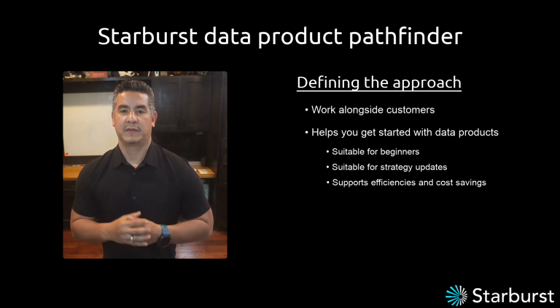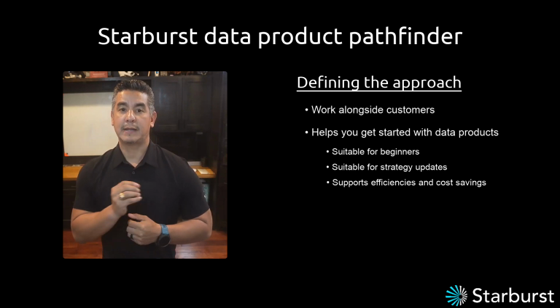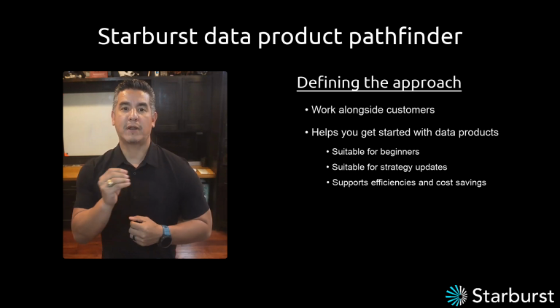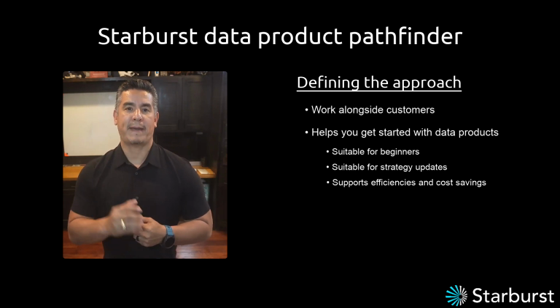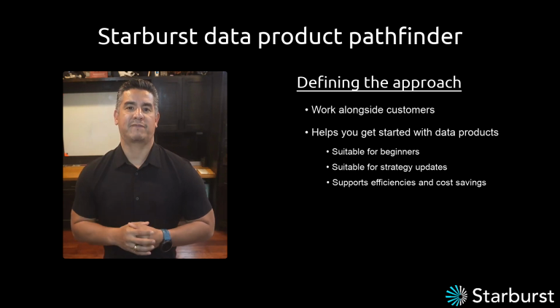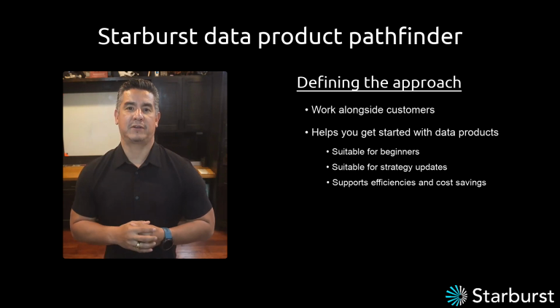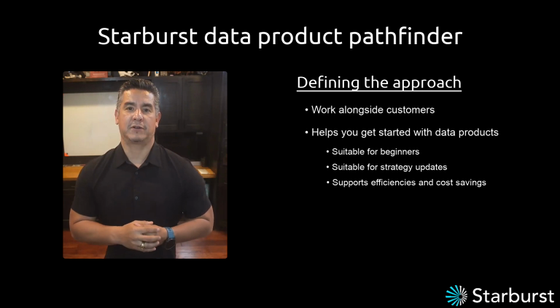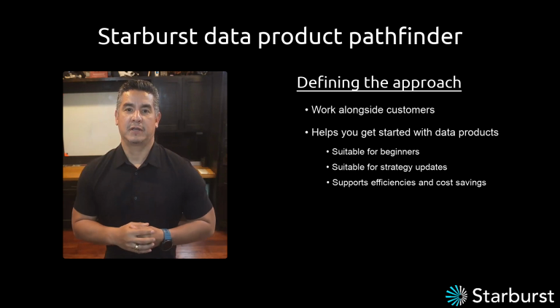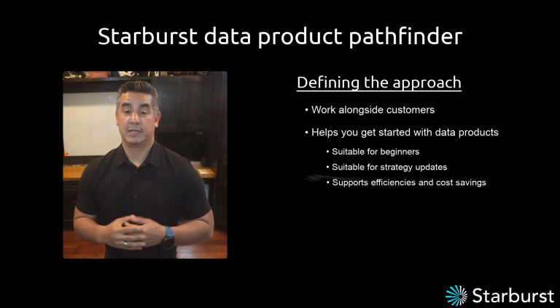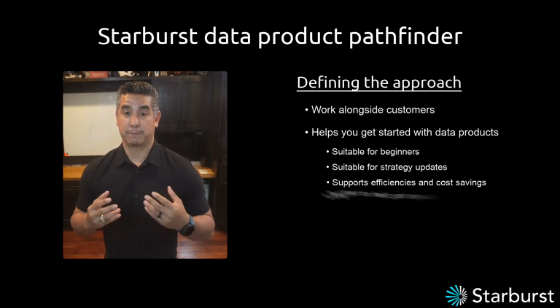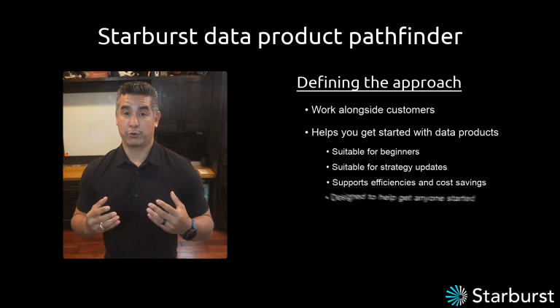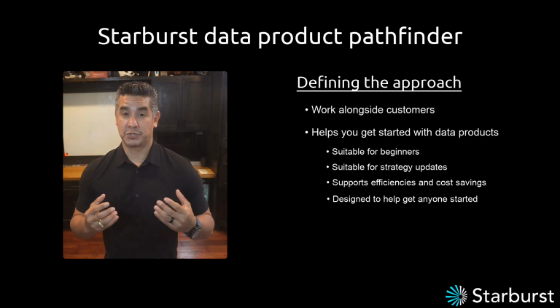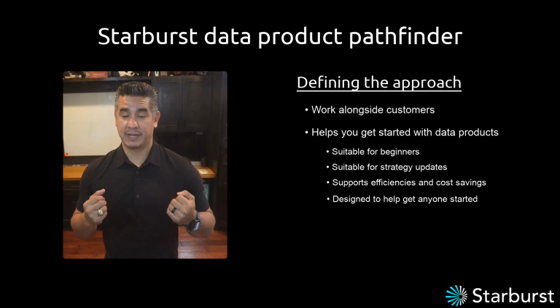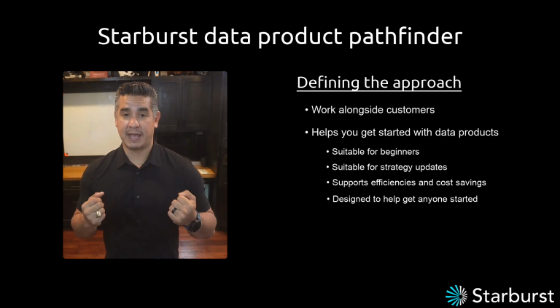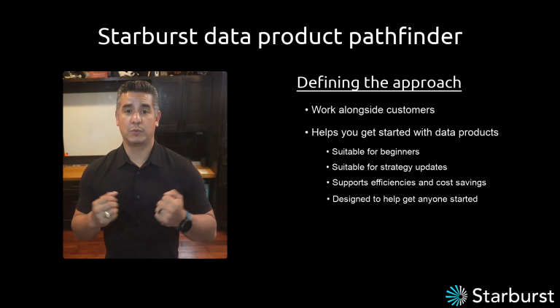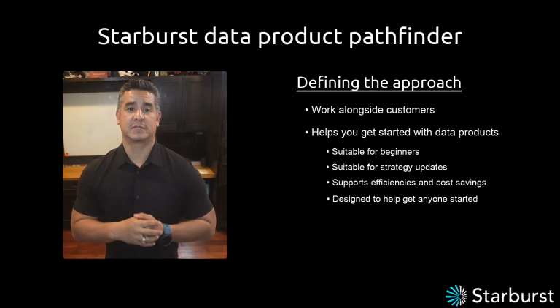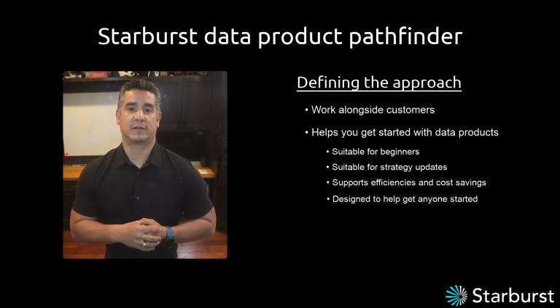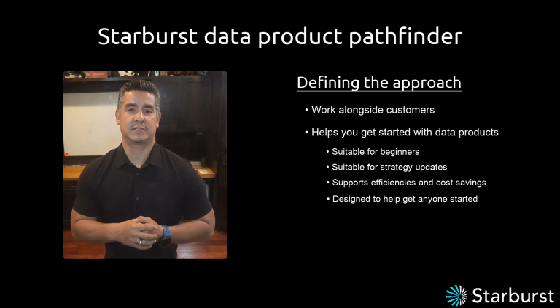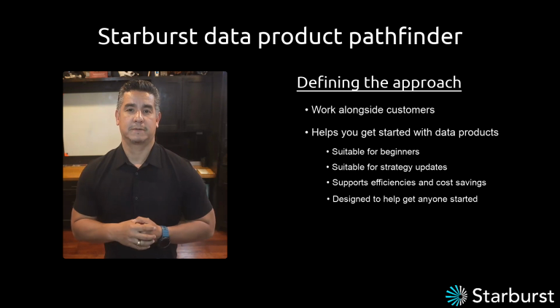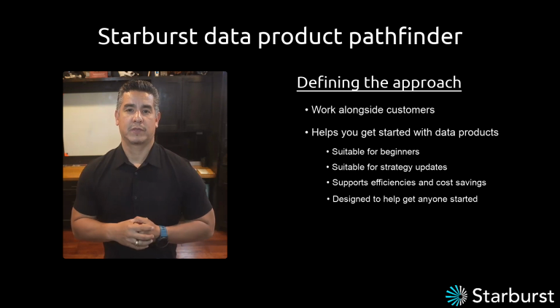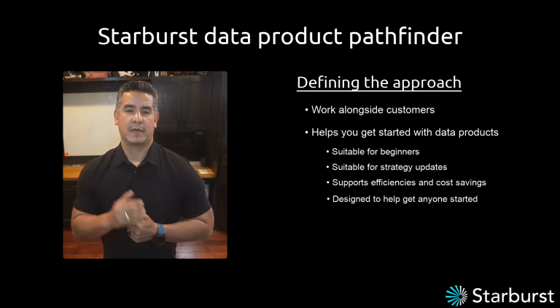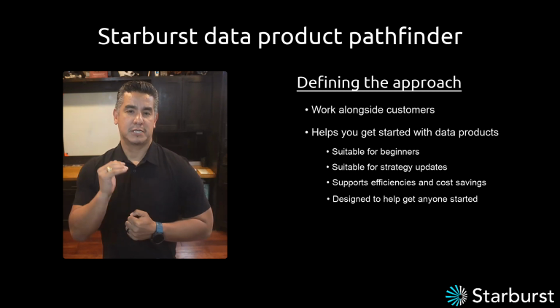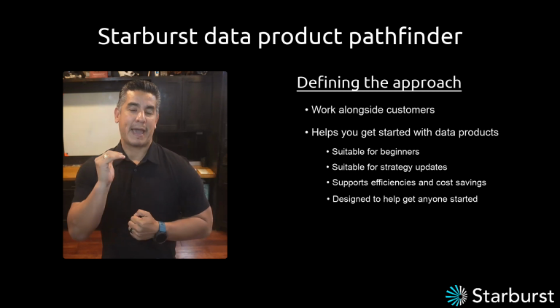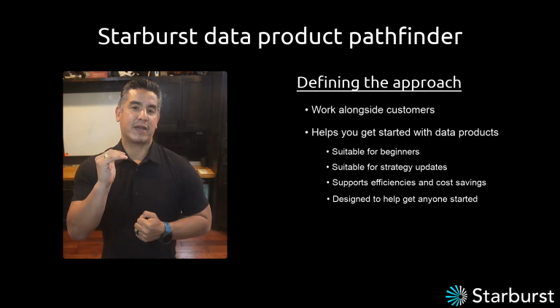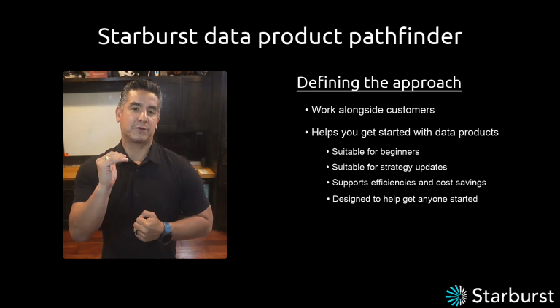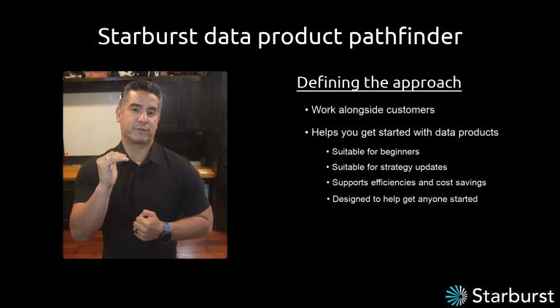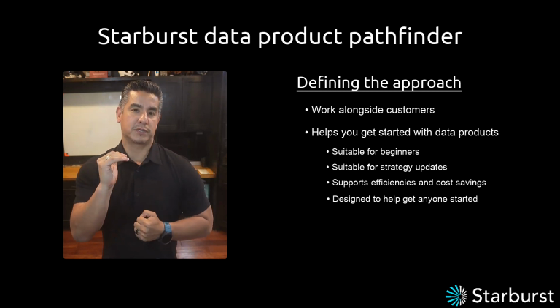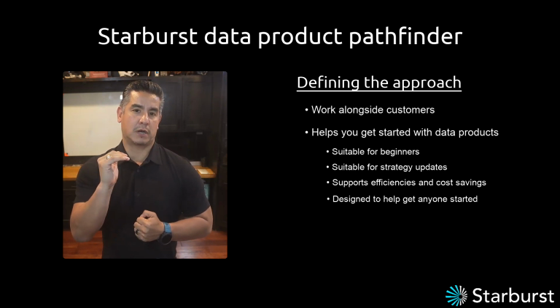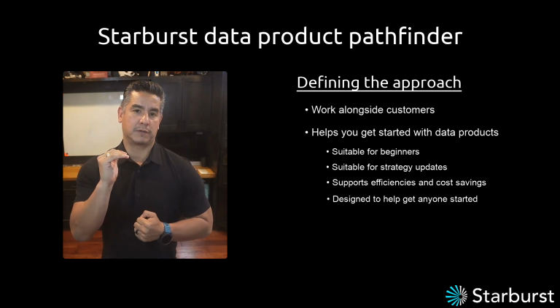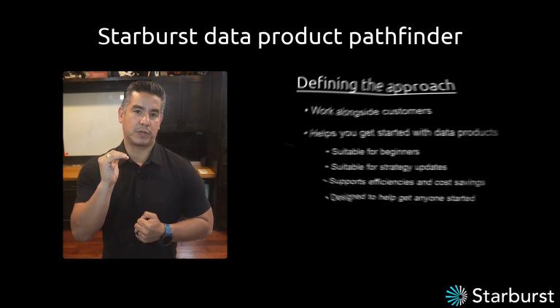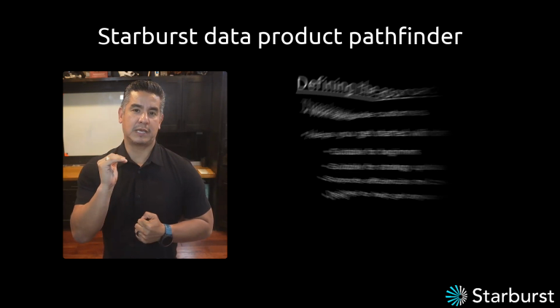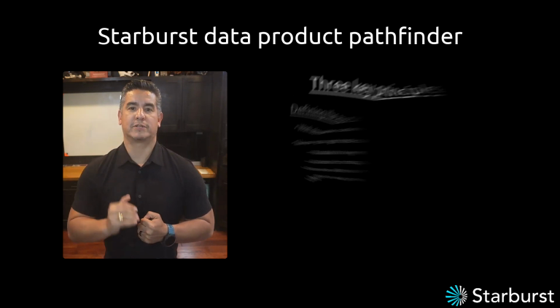The data product Pathfinder is an approach to get anyone started. It is focused on three key principles.